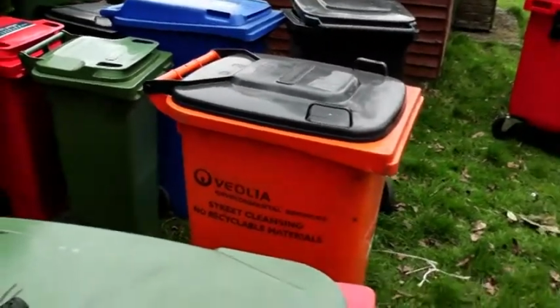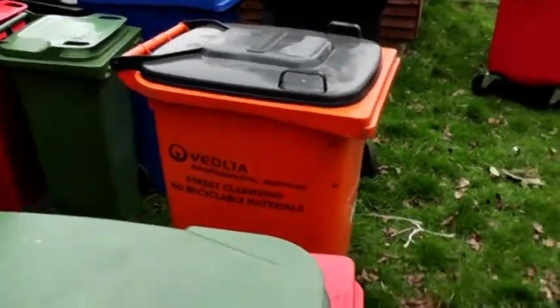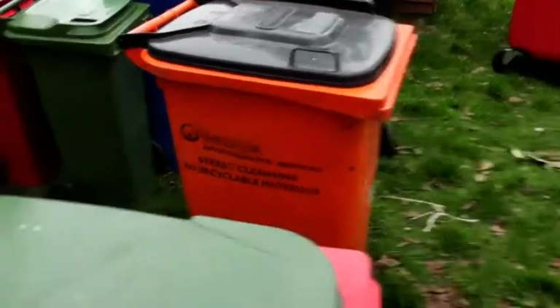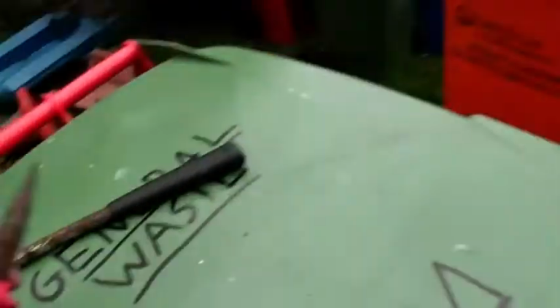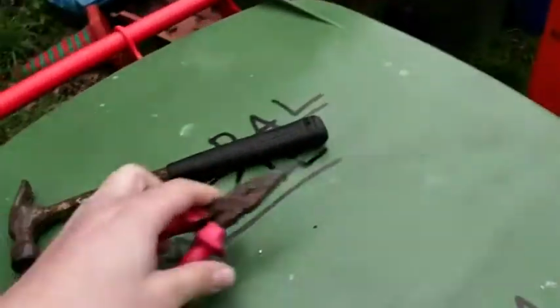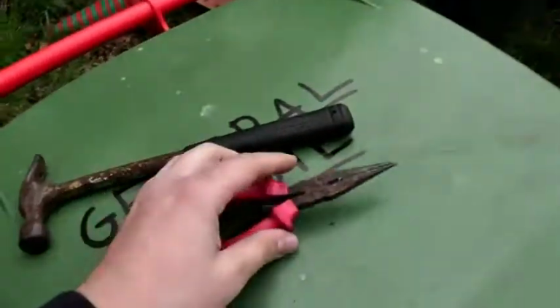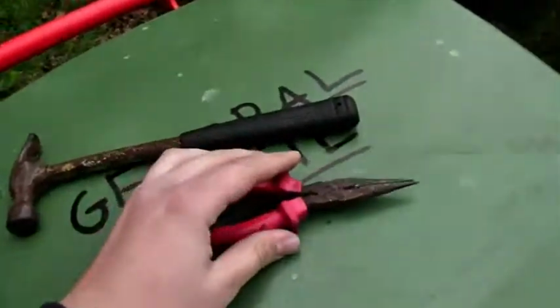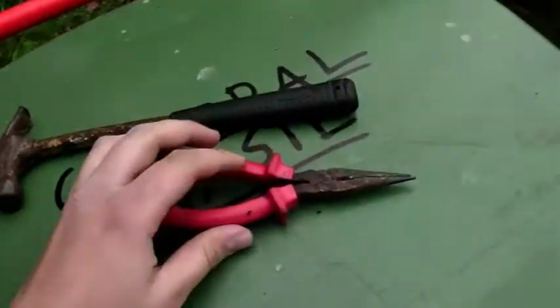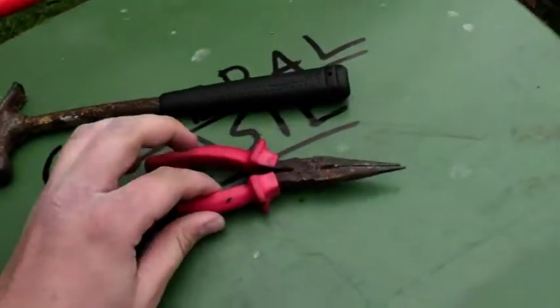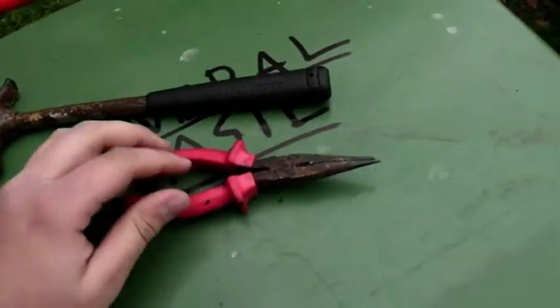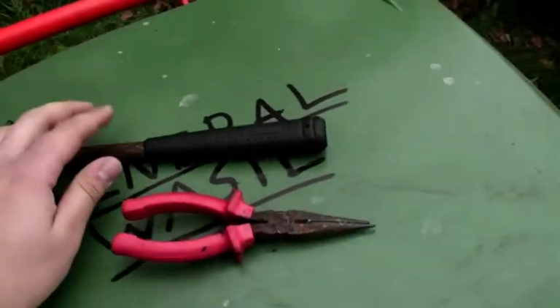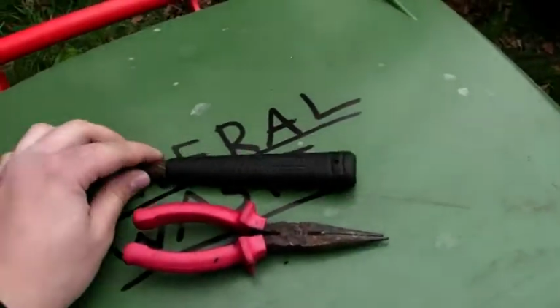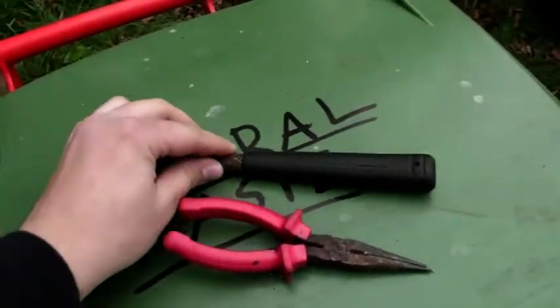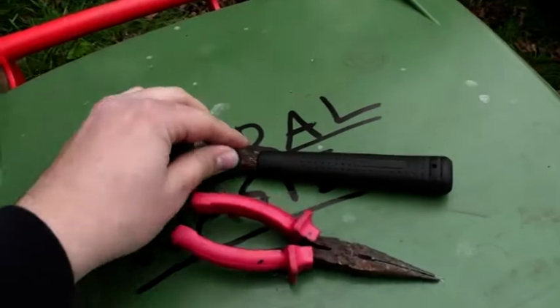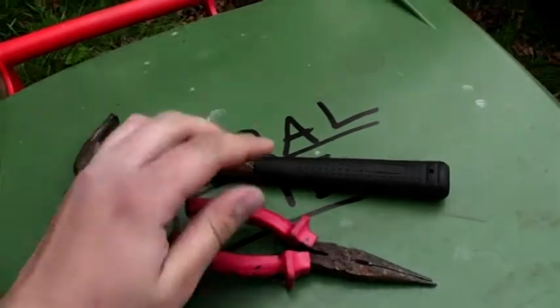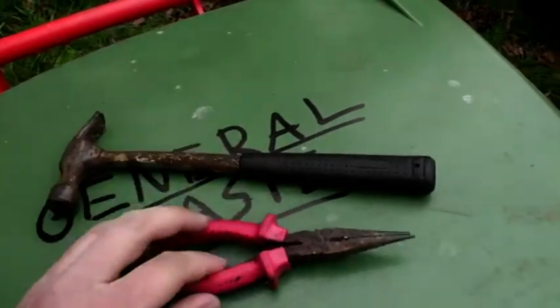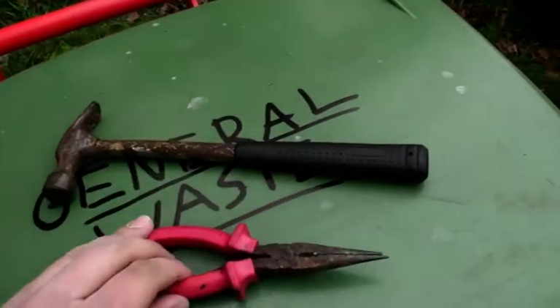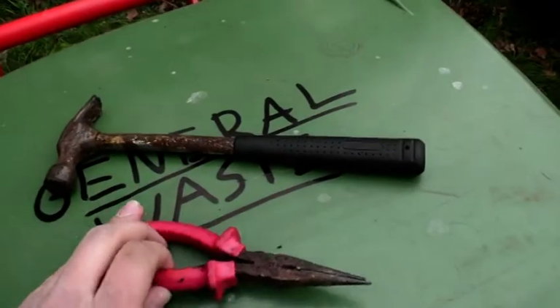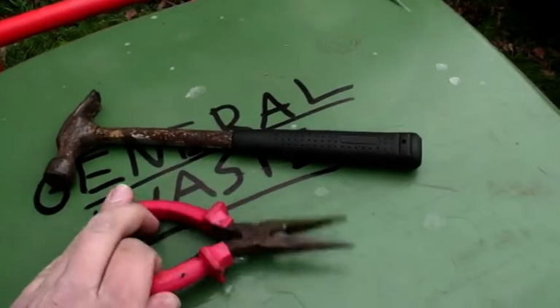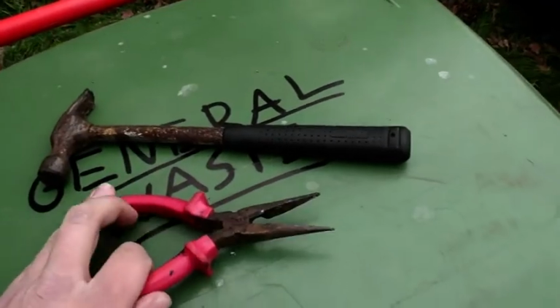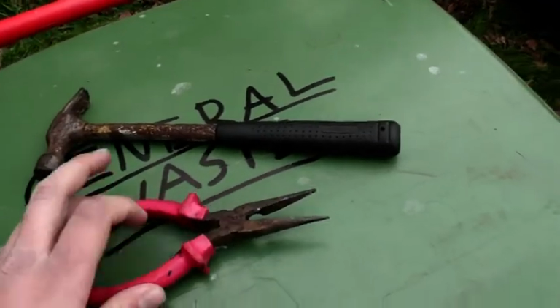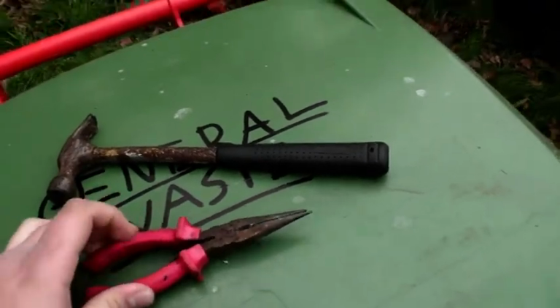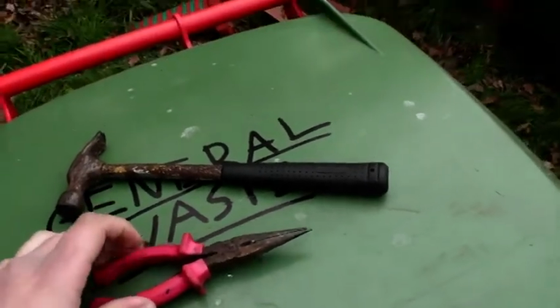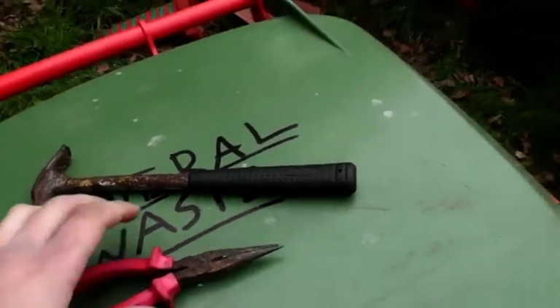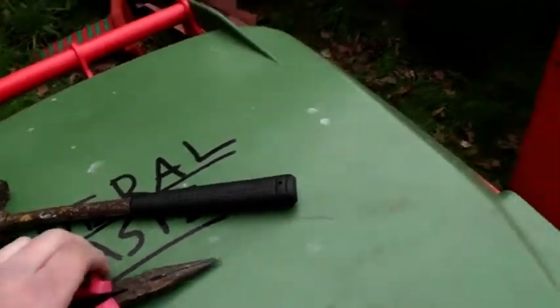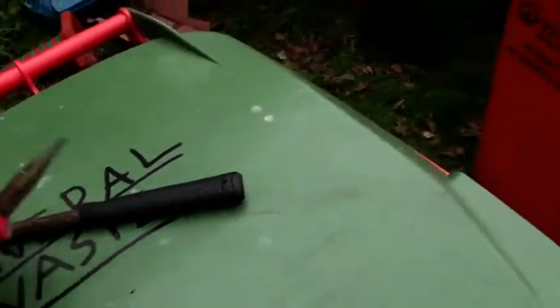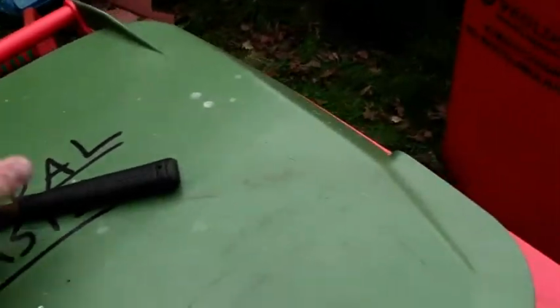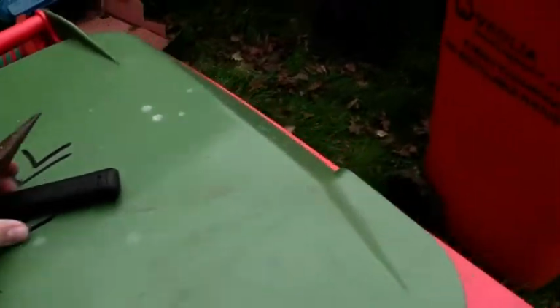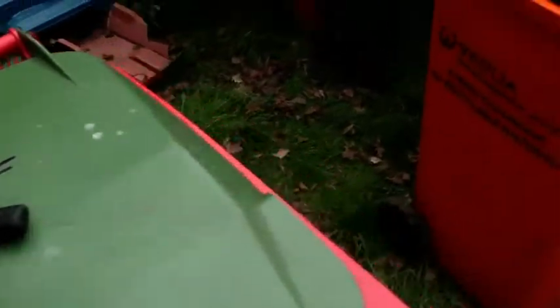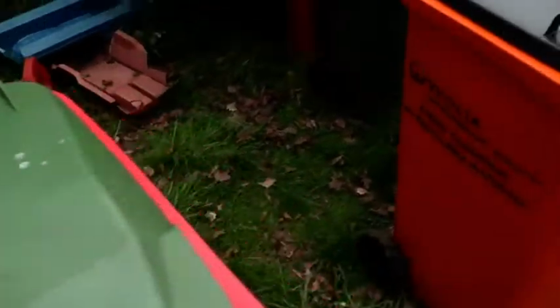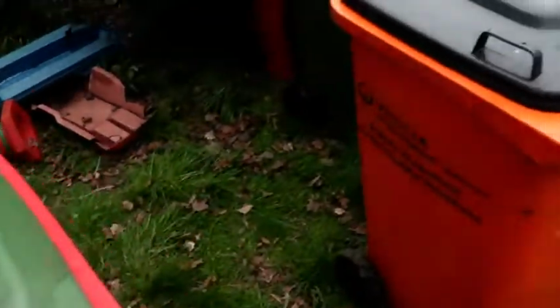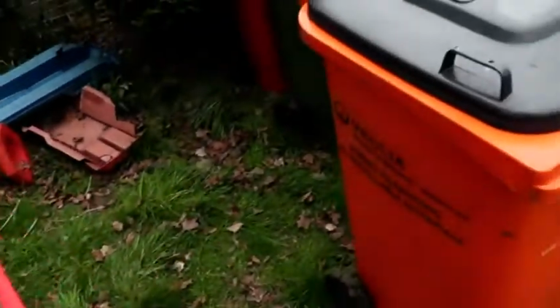All you need is a hammer and some pliers — these are pretty rusted up, just found them up there.